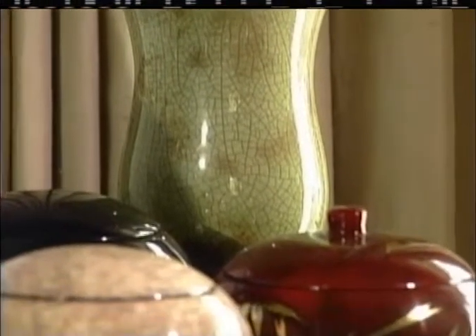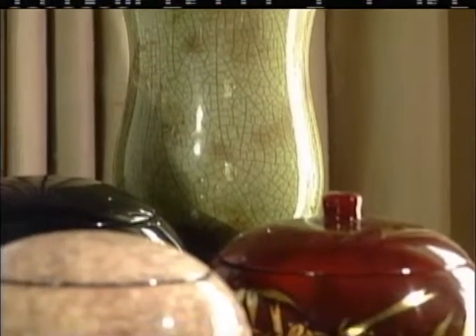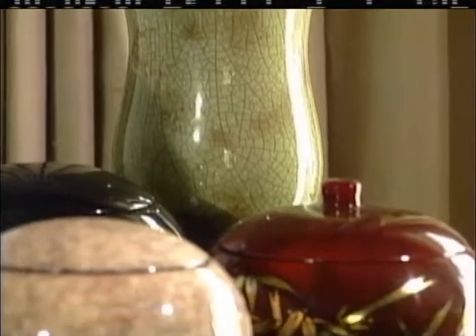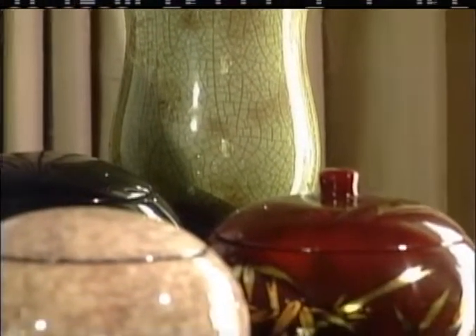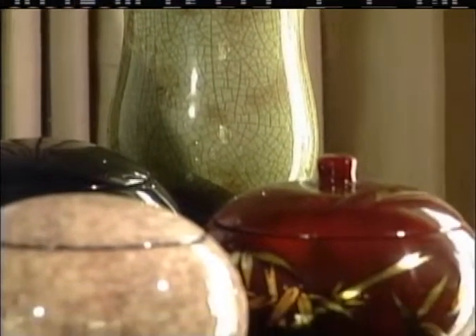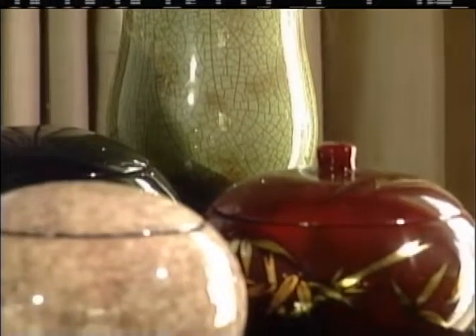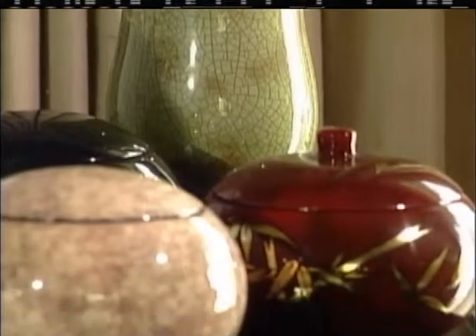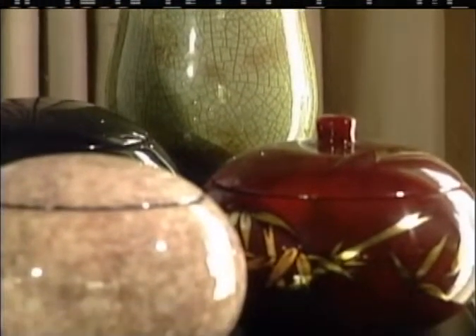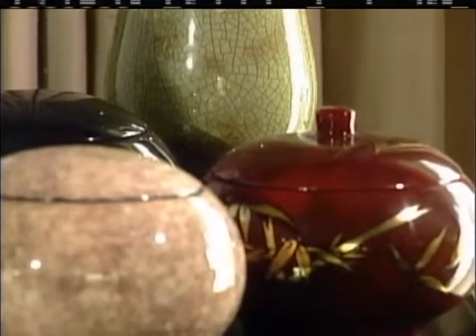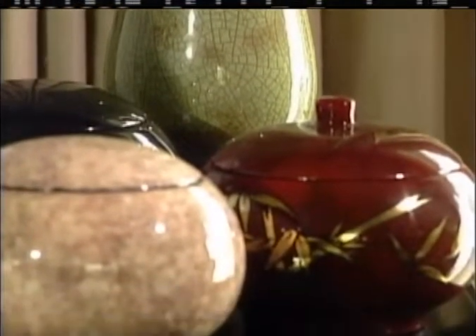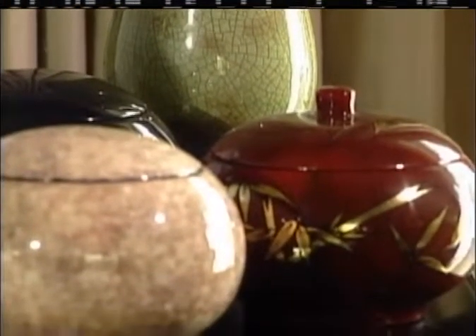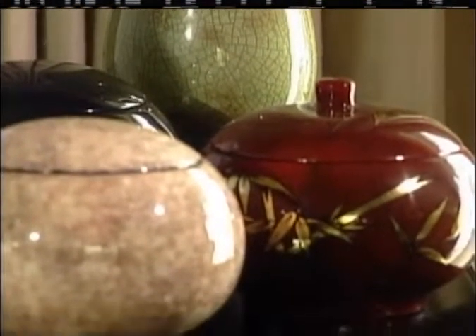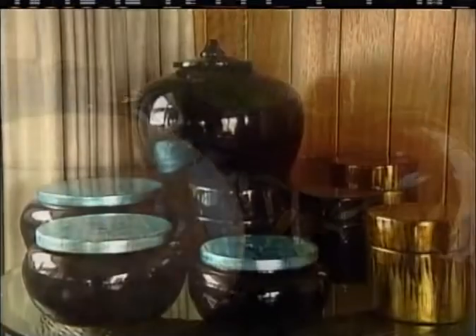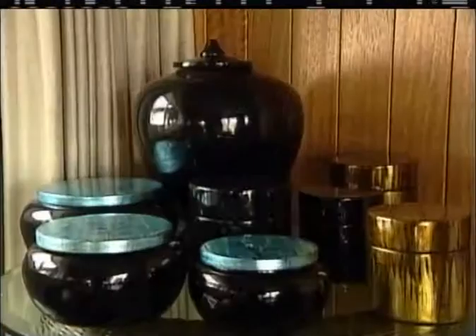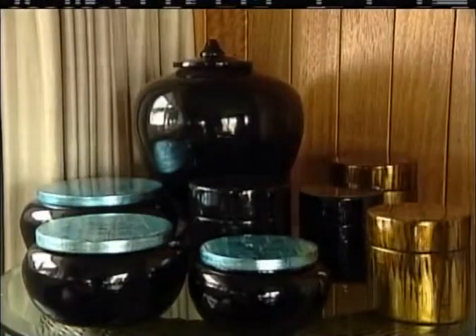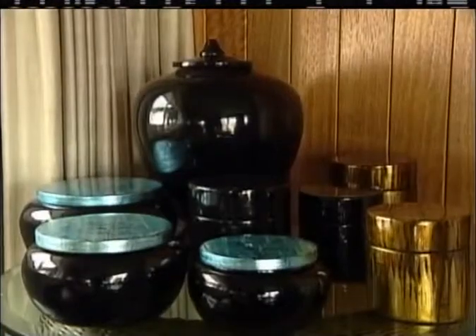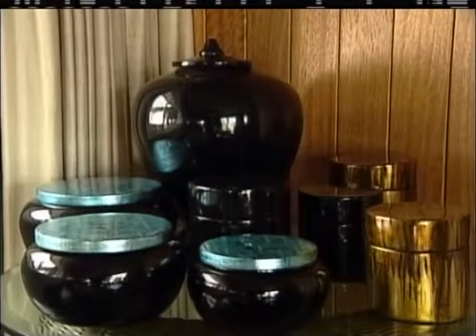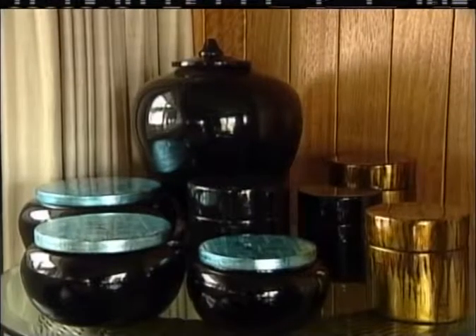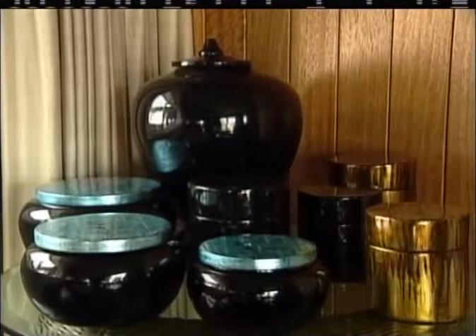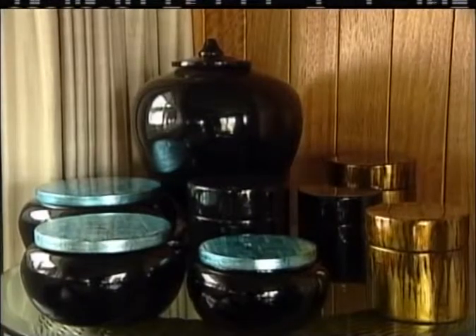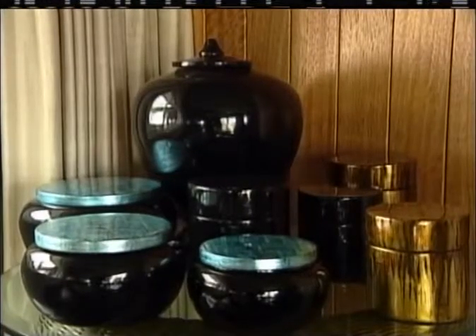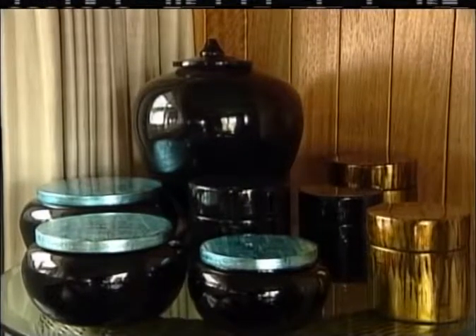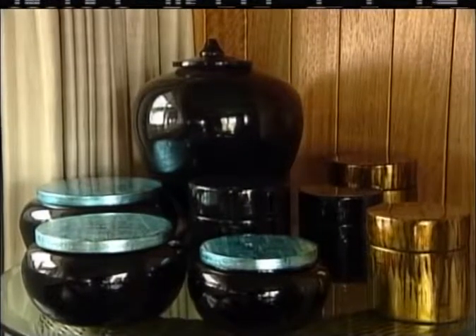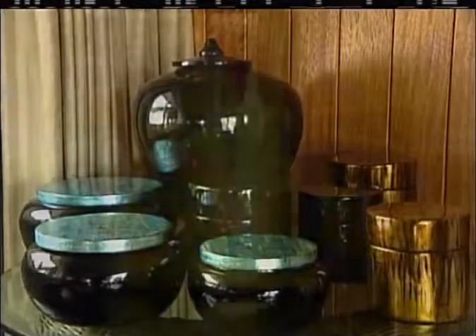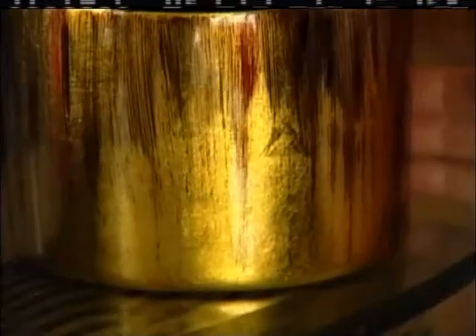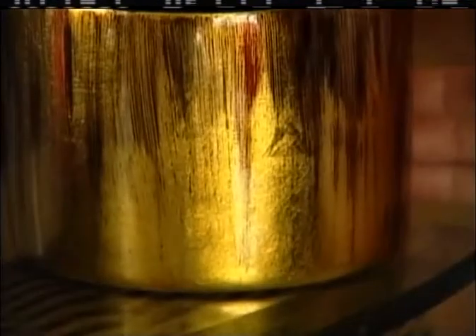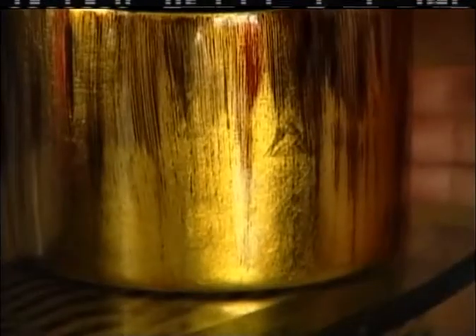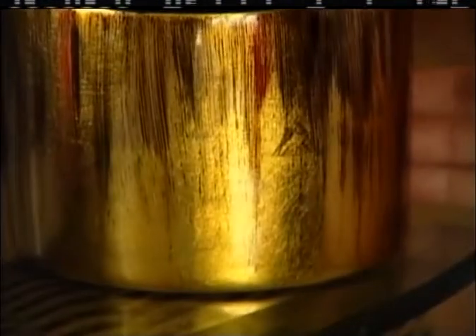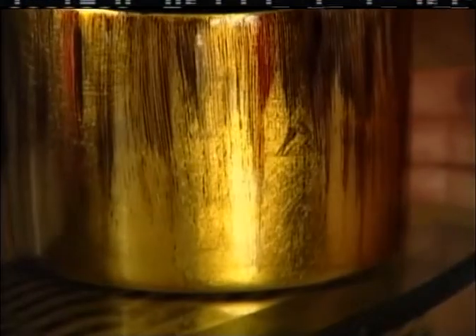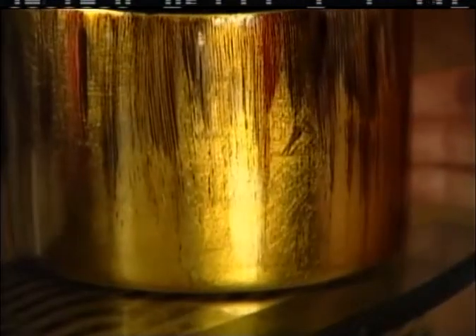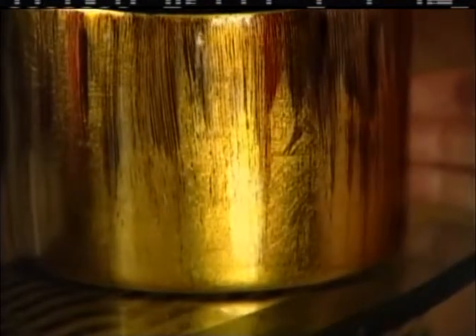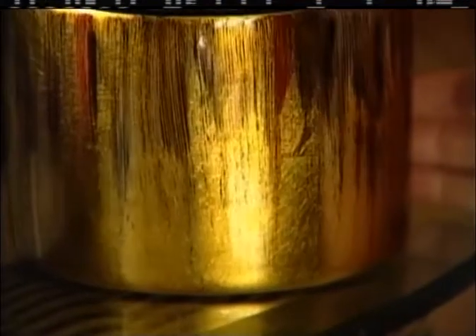Regardless of size, these pieces are beautiful. They've been used in Asia for thousands of years, and above all, they're personal.